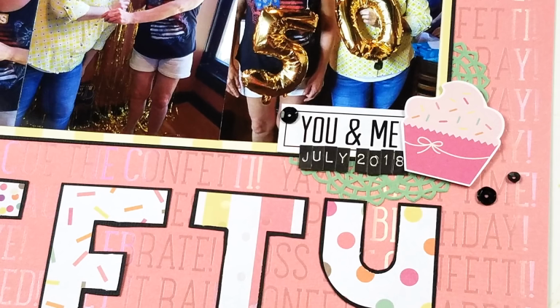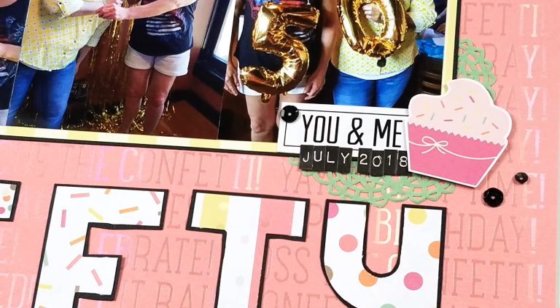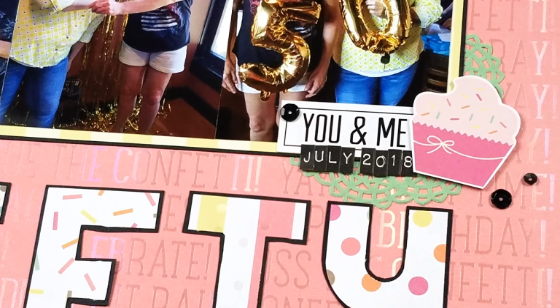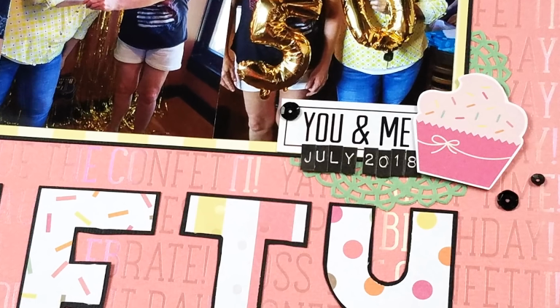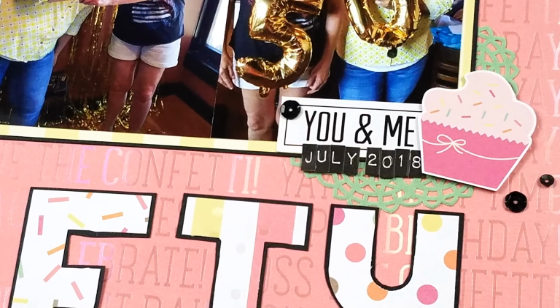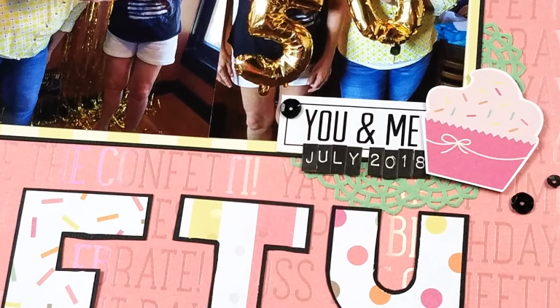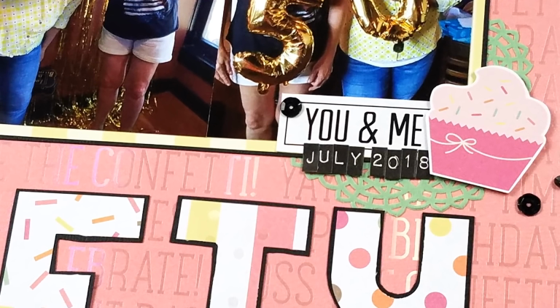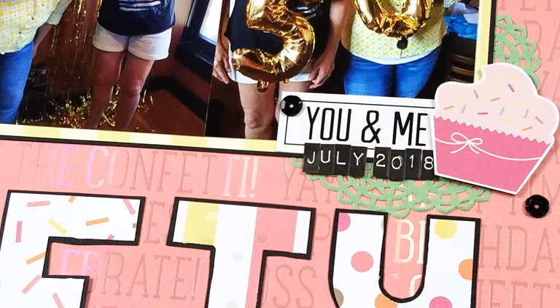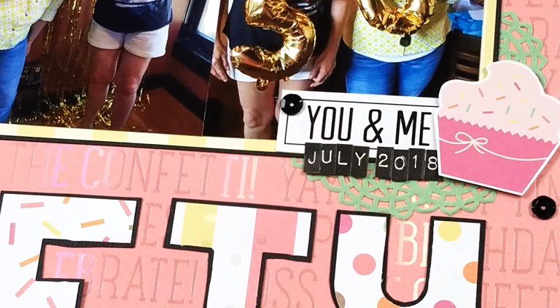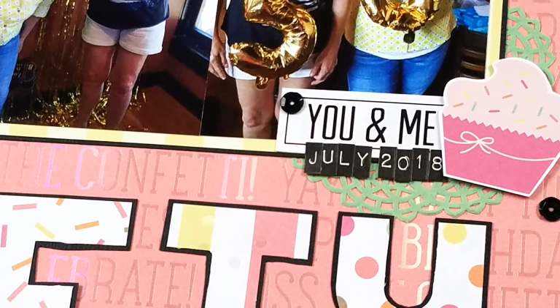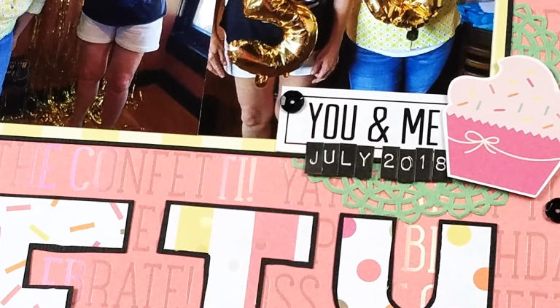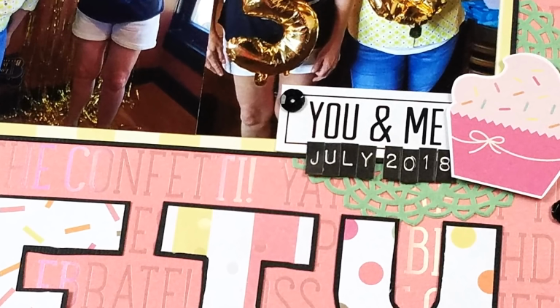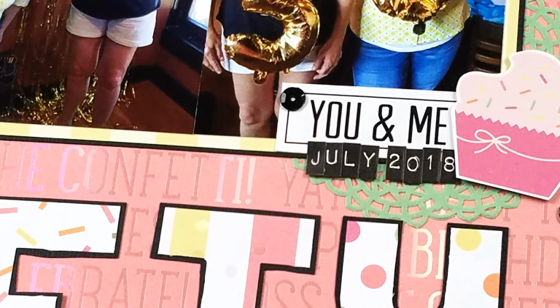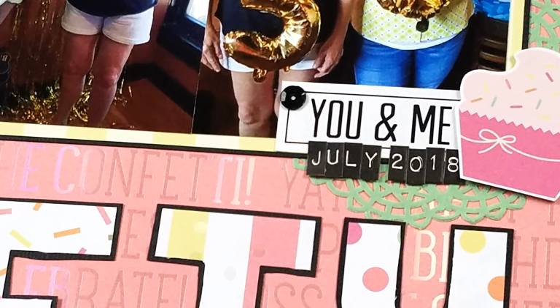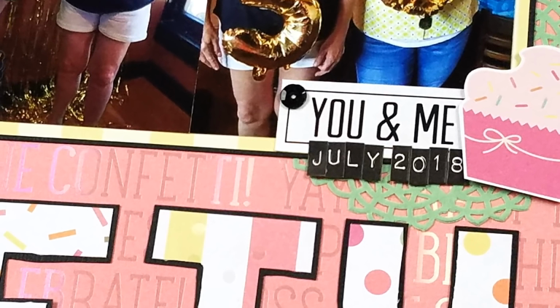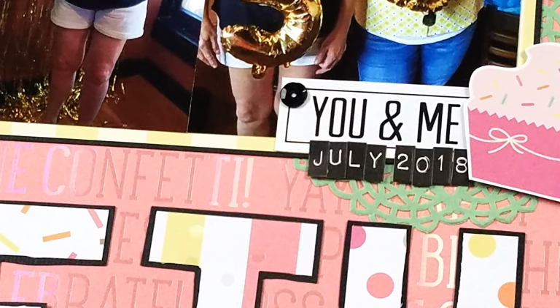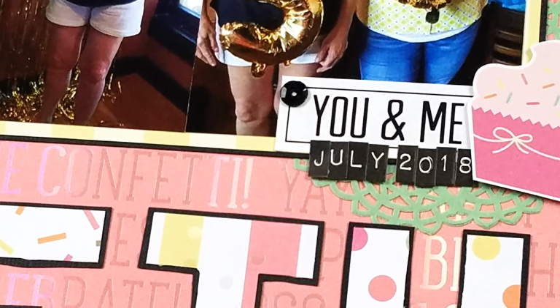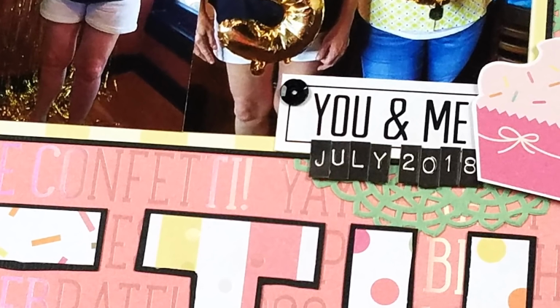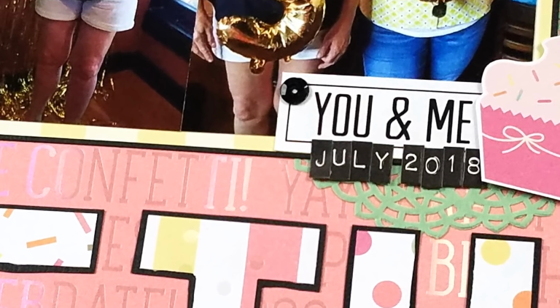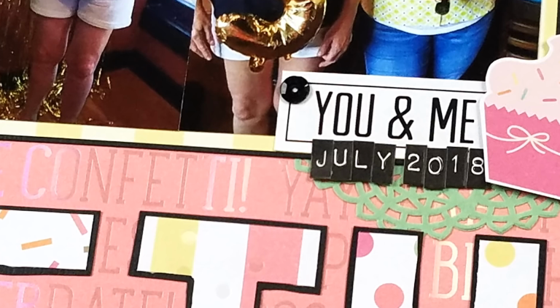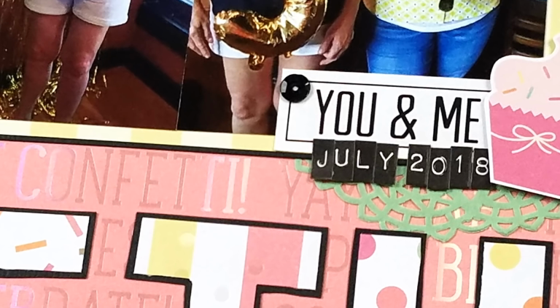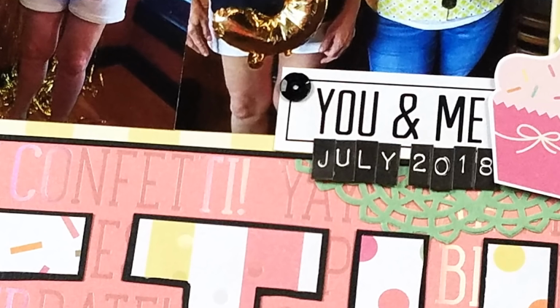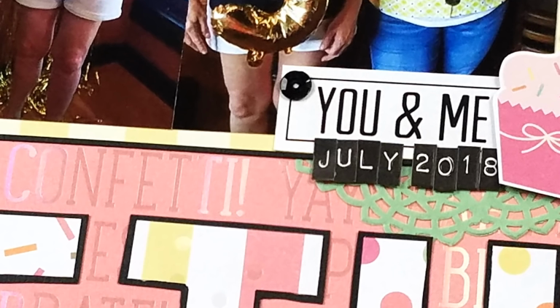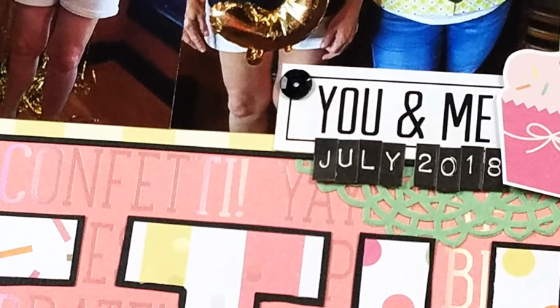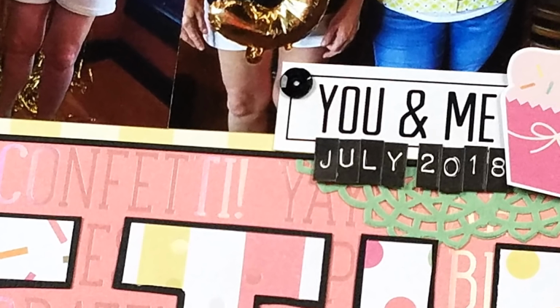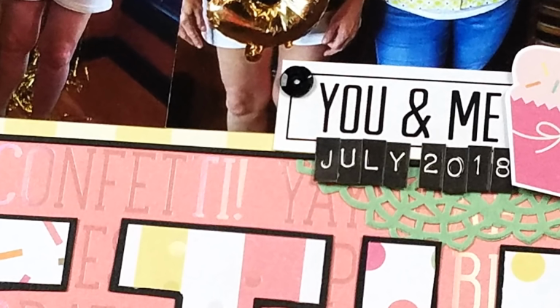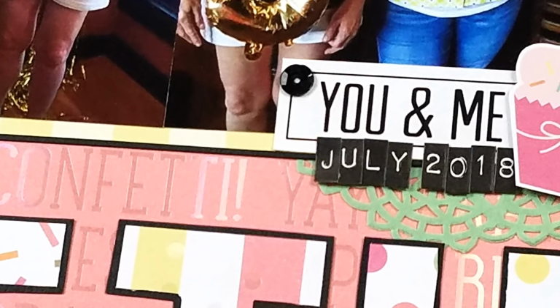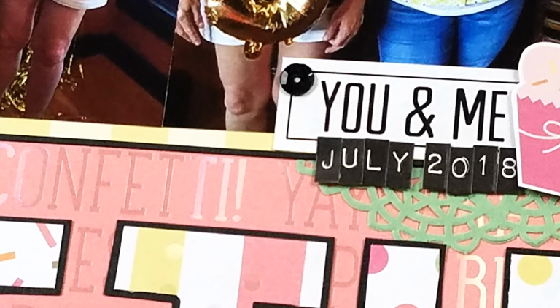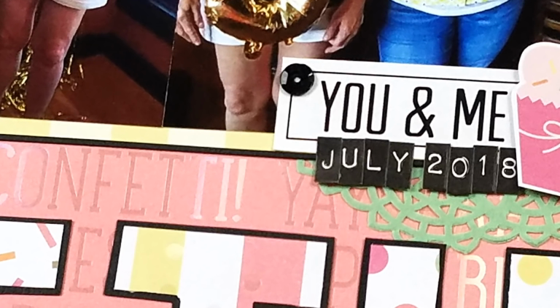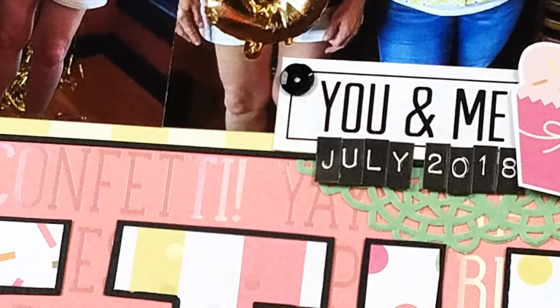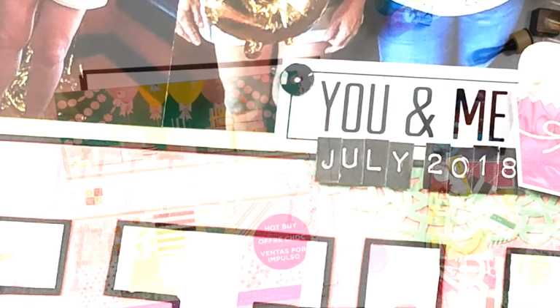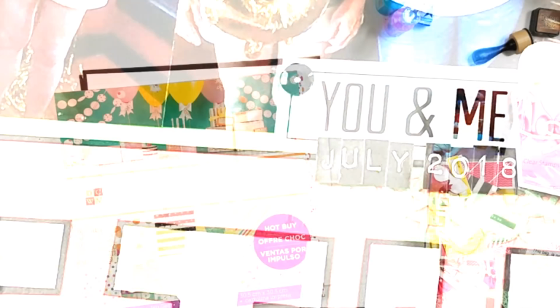Hey guys, it's Becky. I am back with Minikit Mondays. This is layout number one for August 2018.